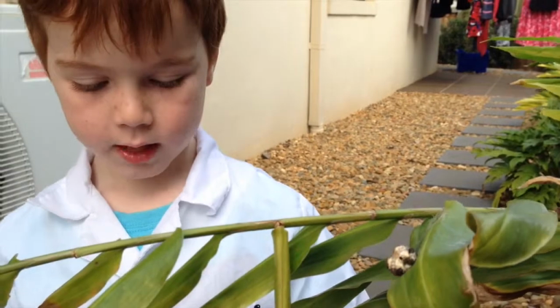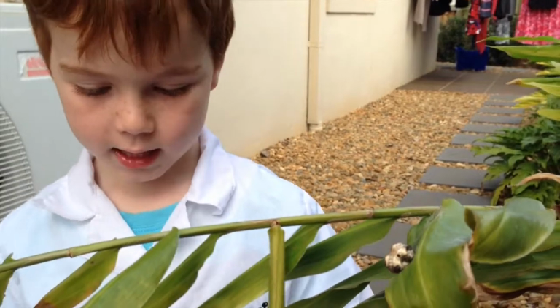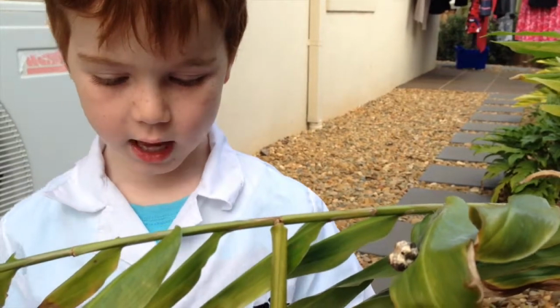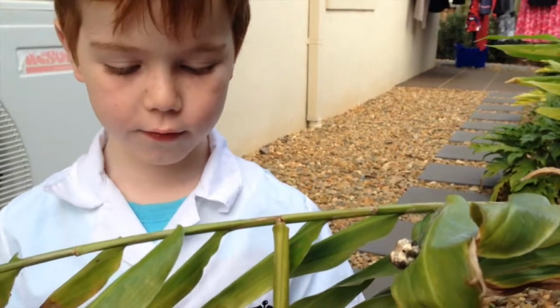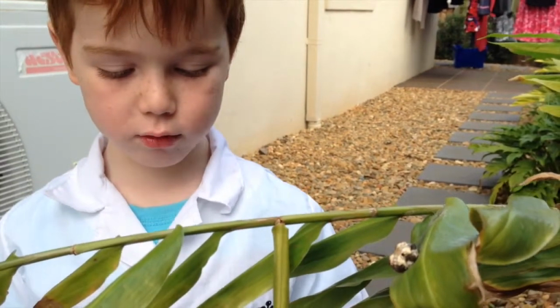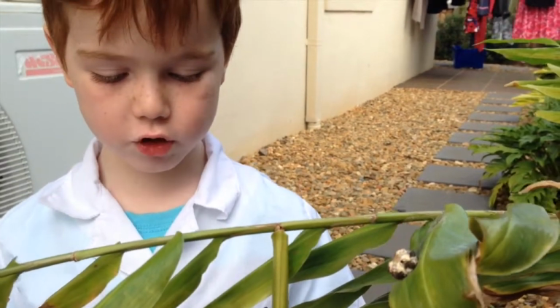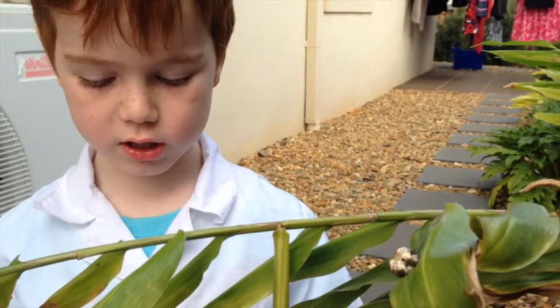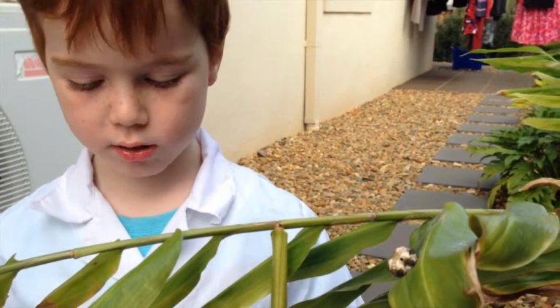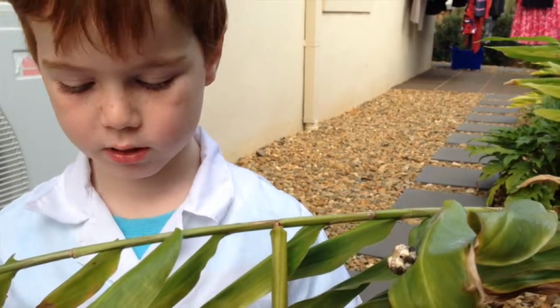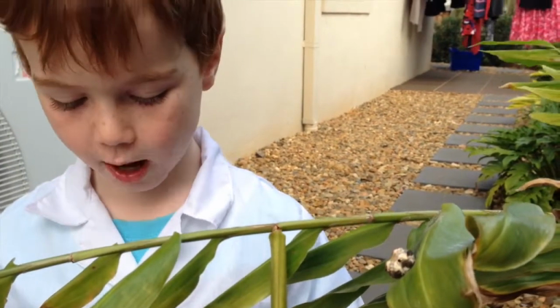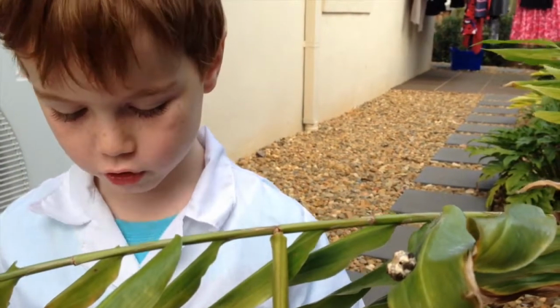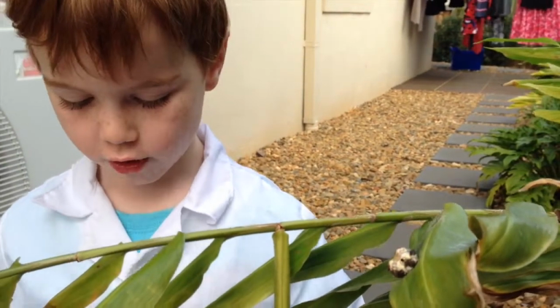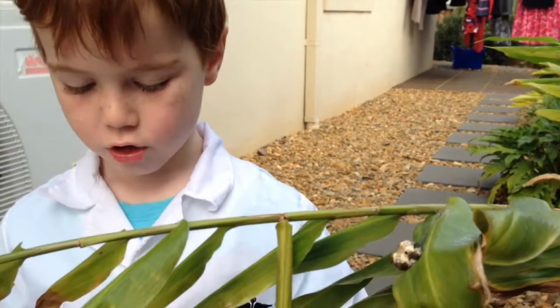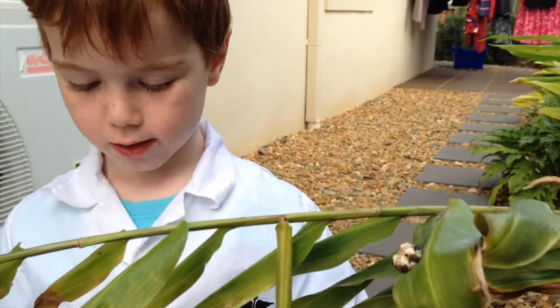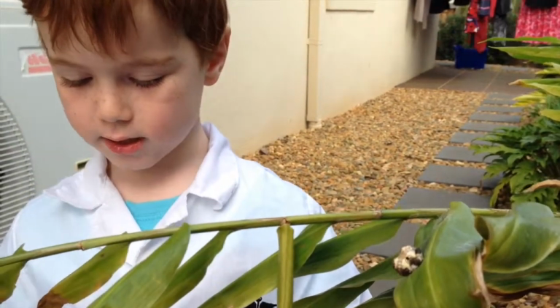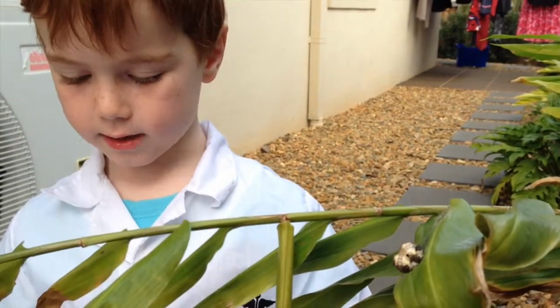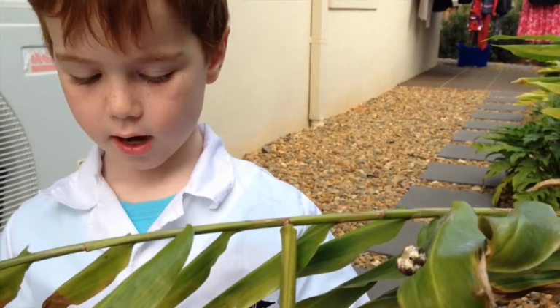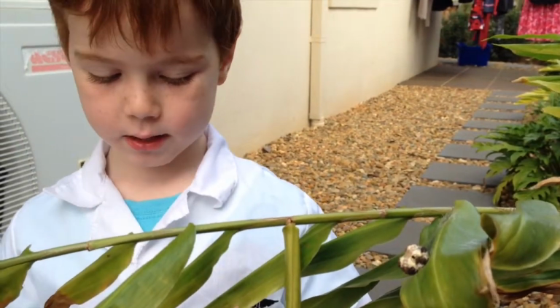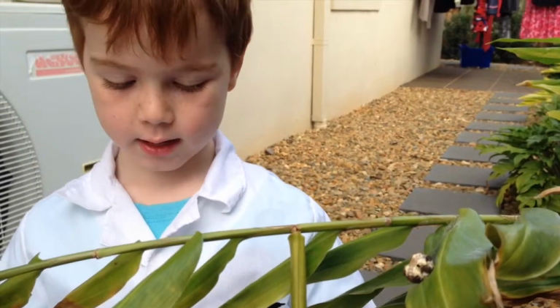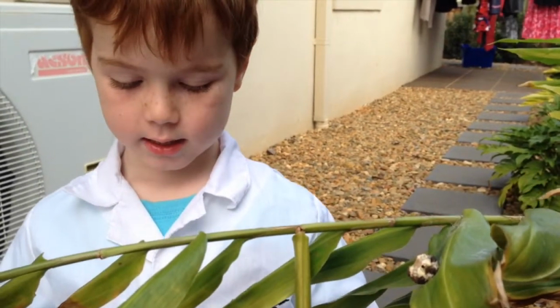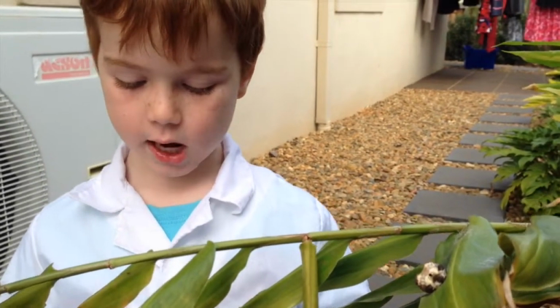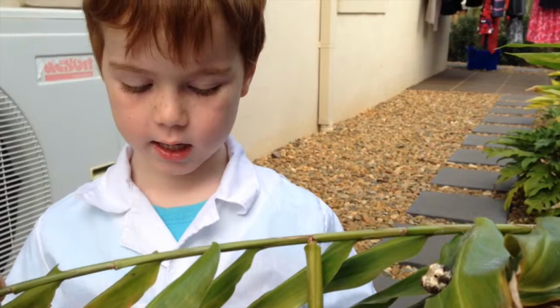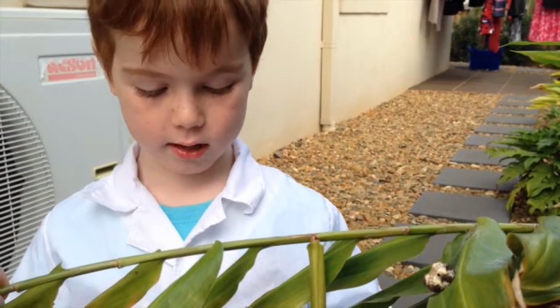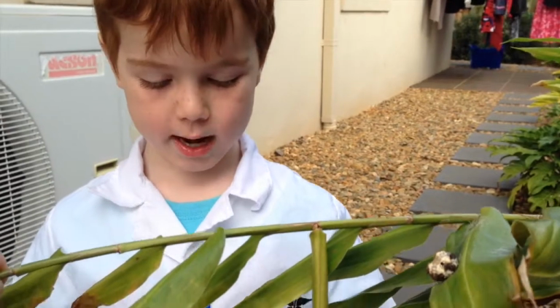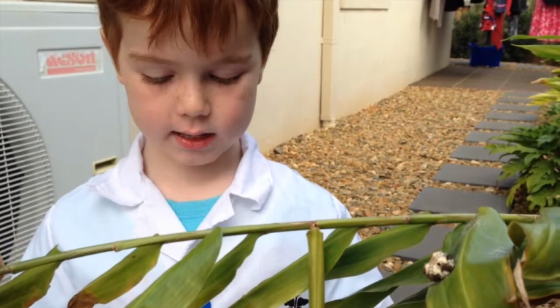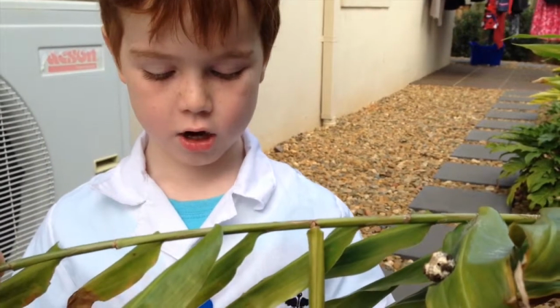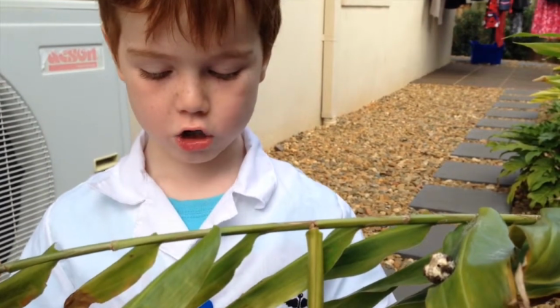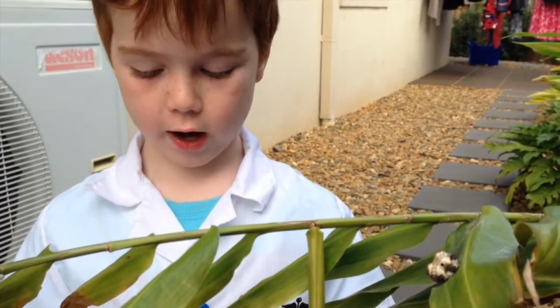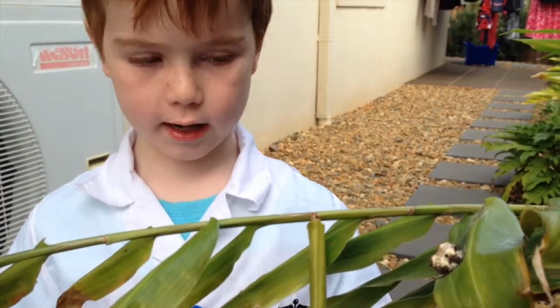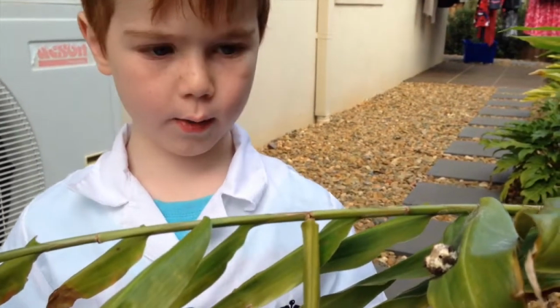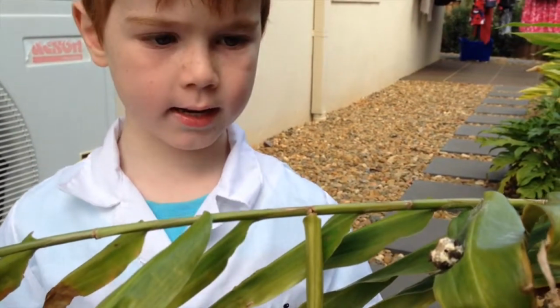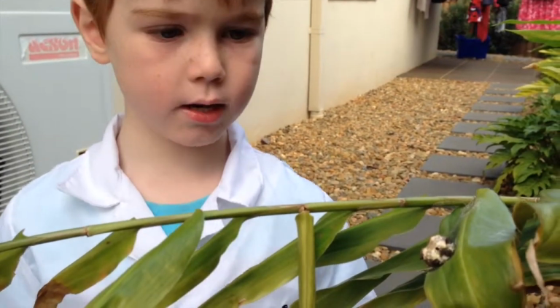Thank you for watching the Super Spider Show. Join us next time as we study another amazing Australian arachnid.